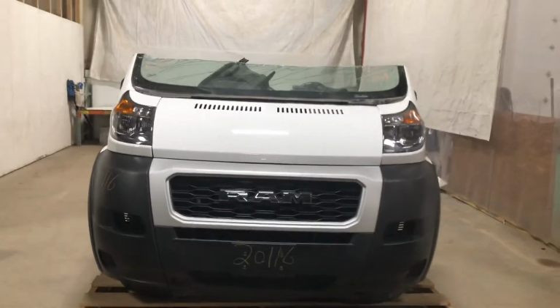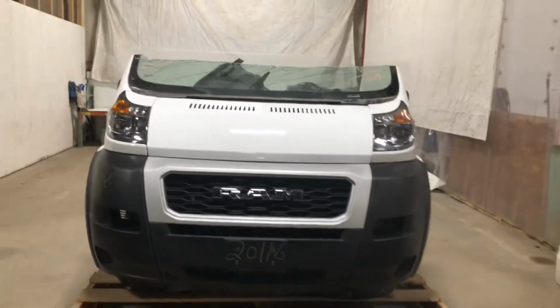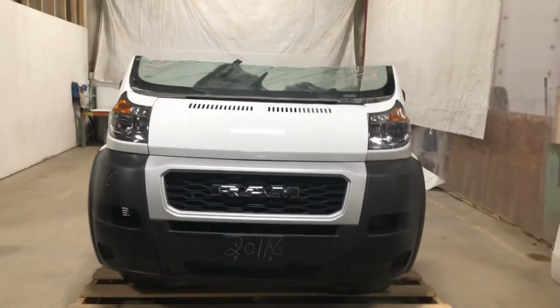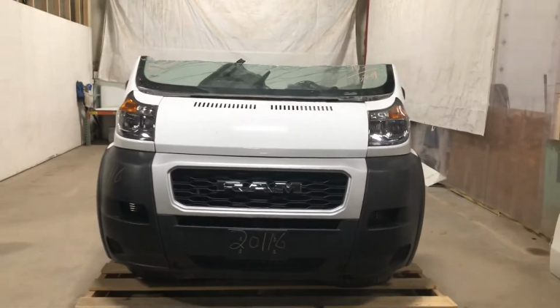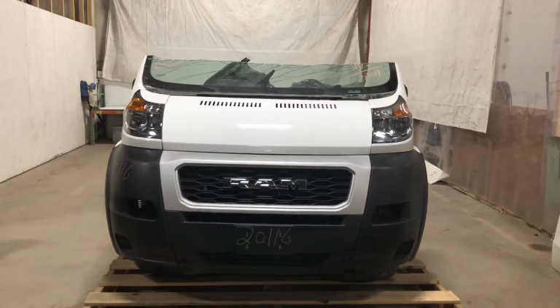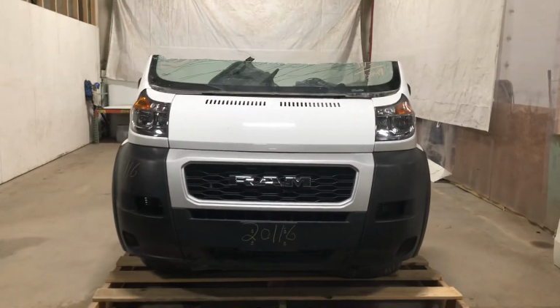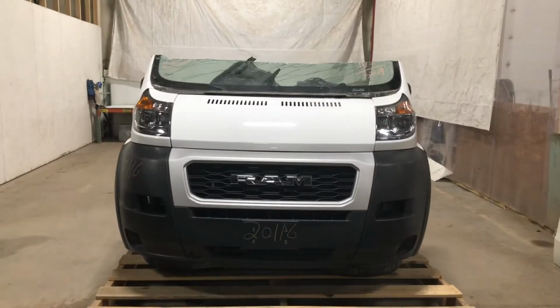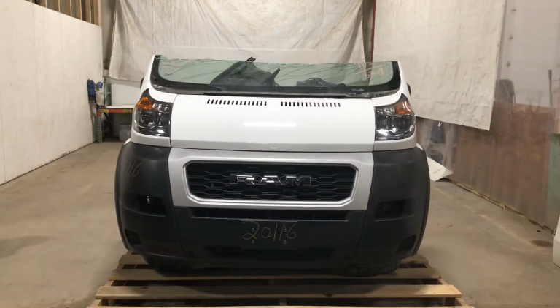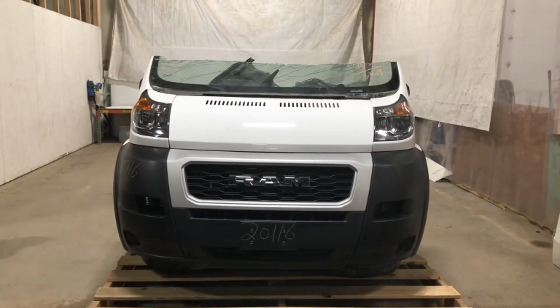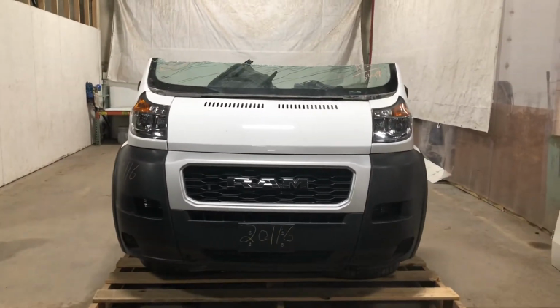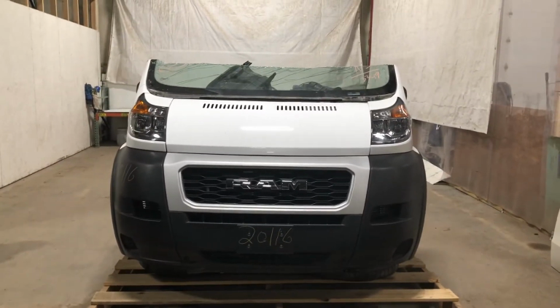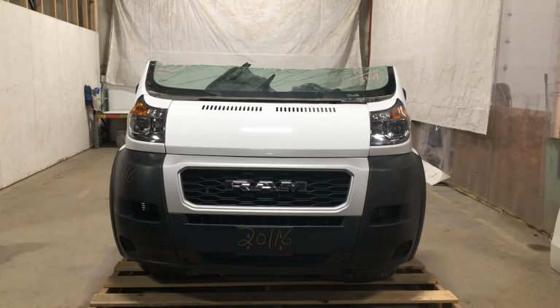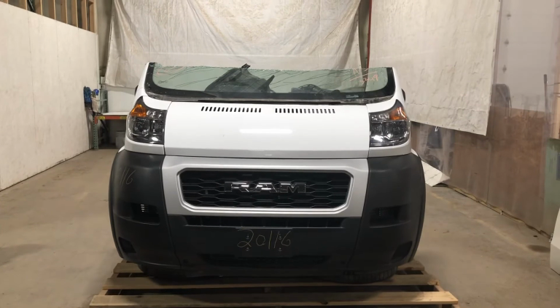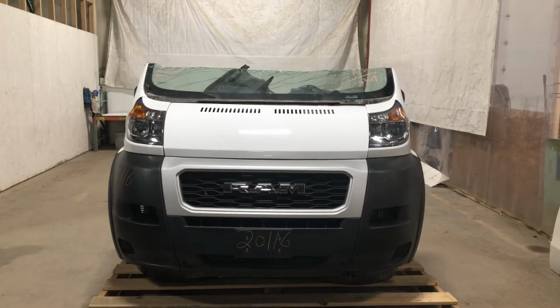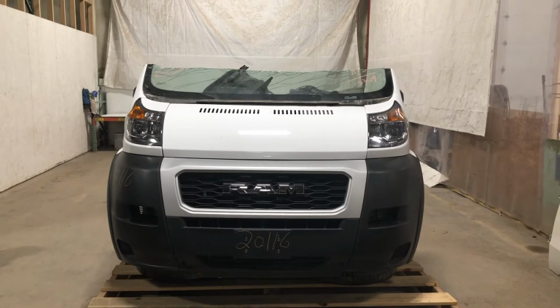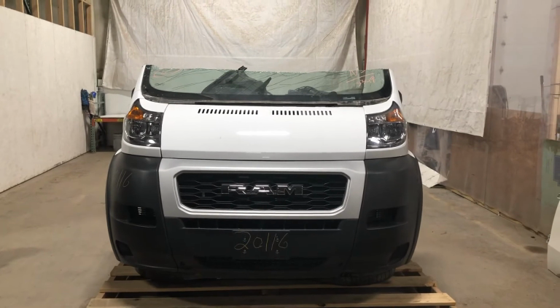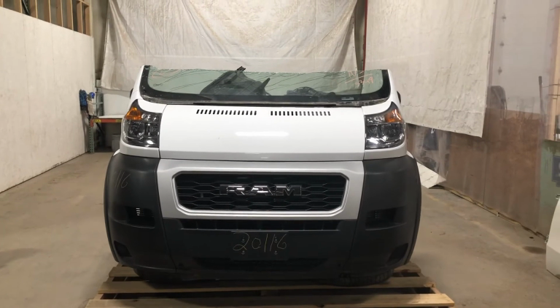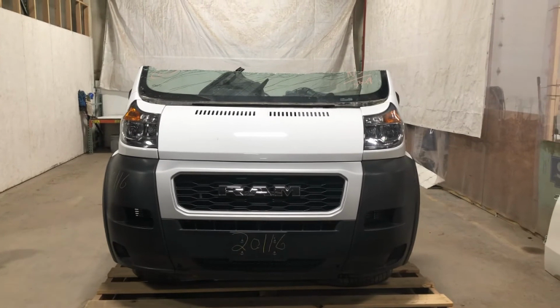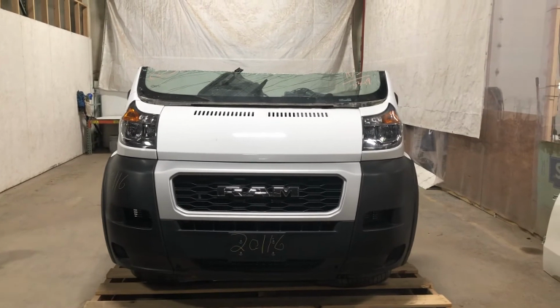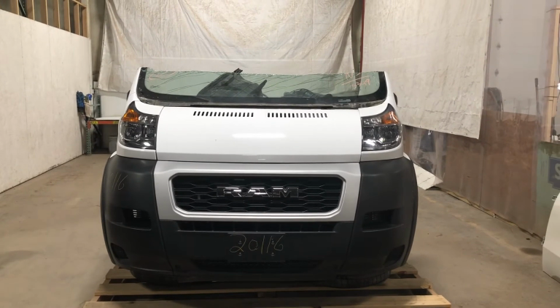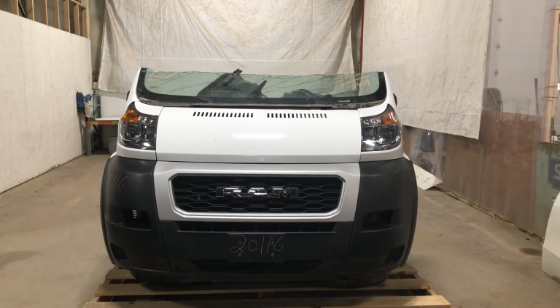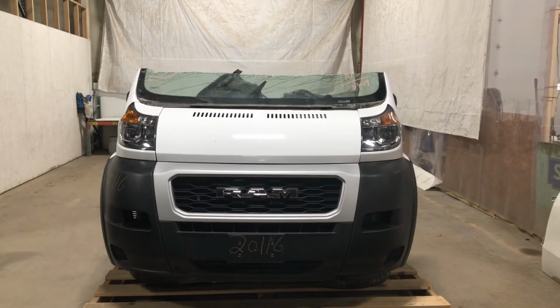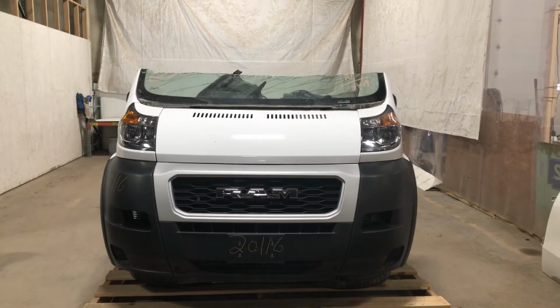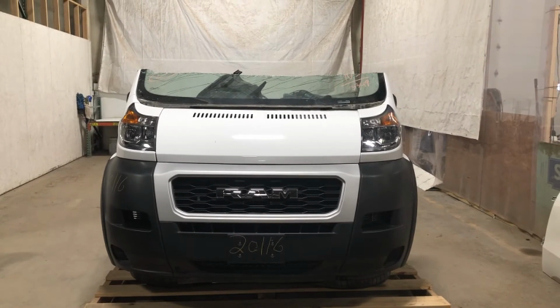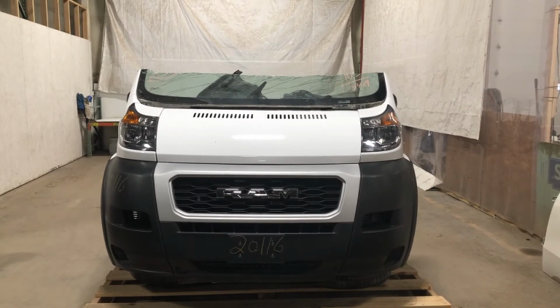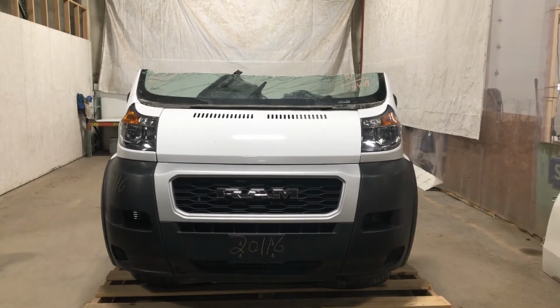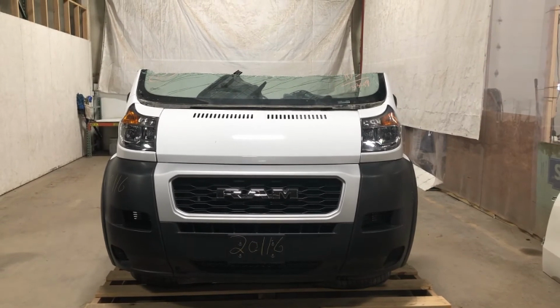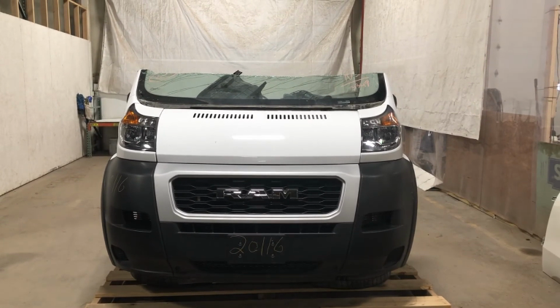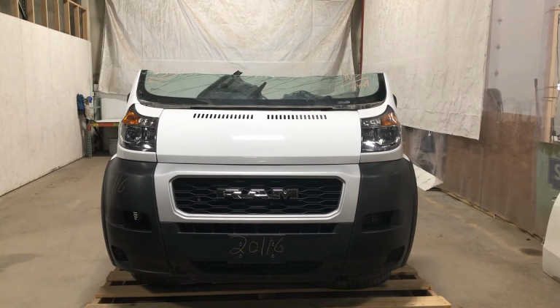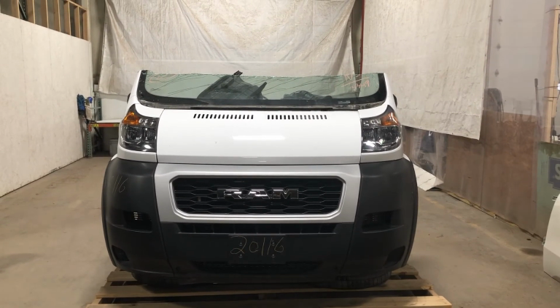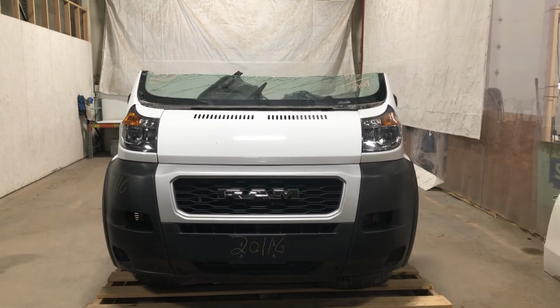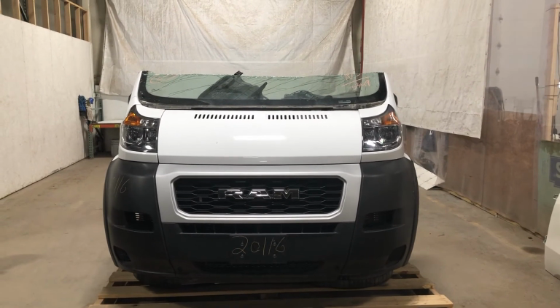Stock number 2116, a 2019 Ram Promaster front-end assembly. In stock now.